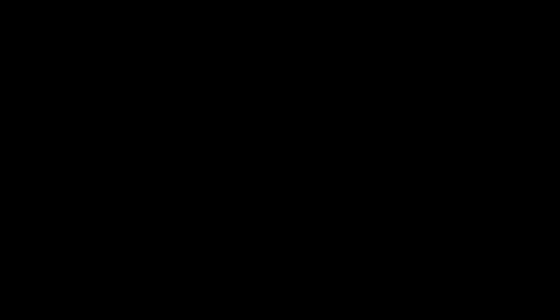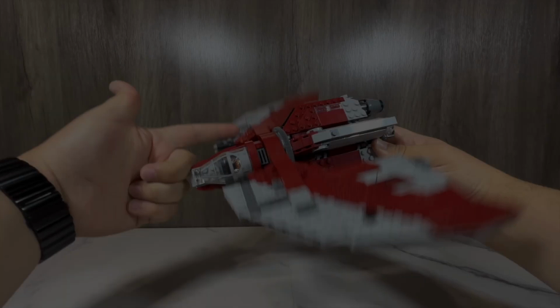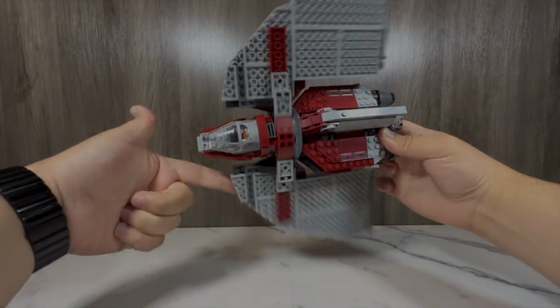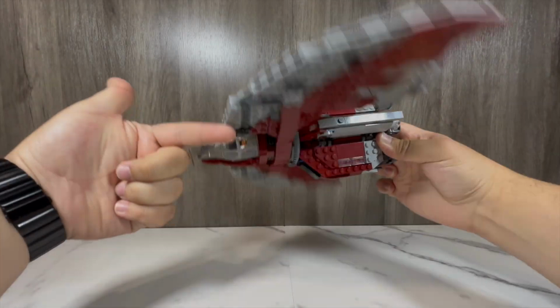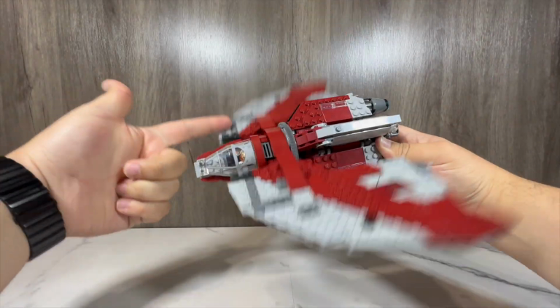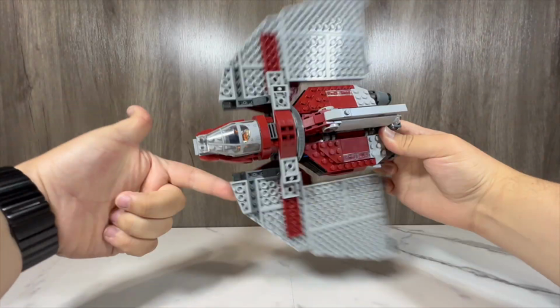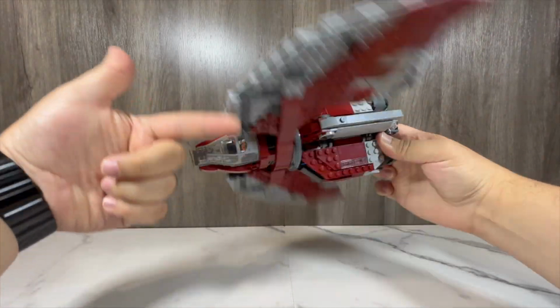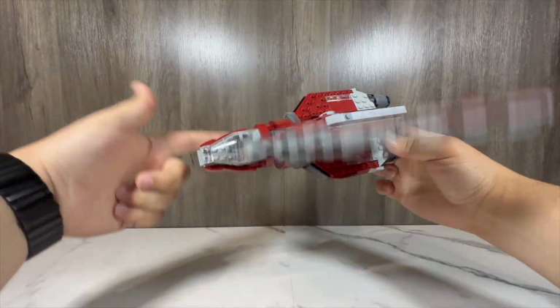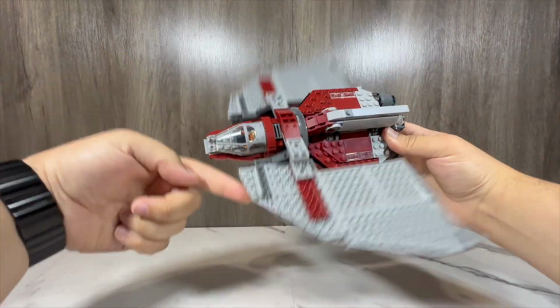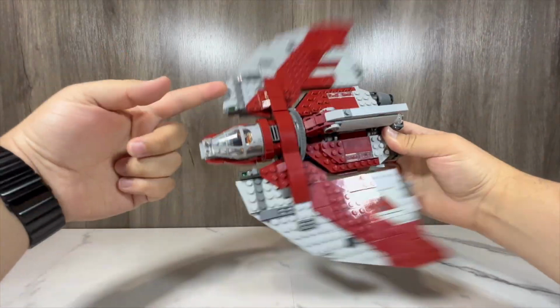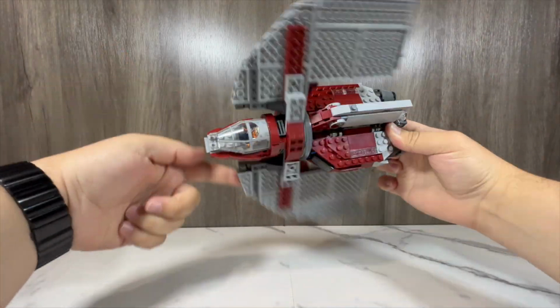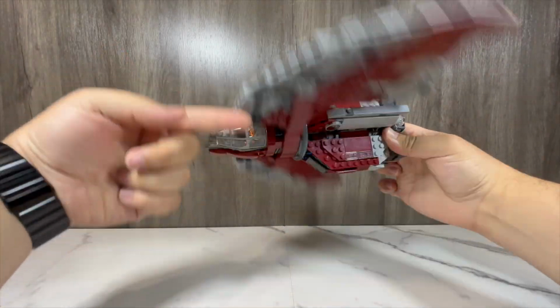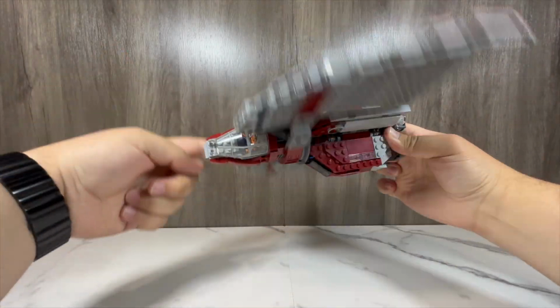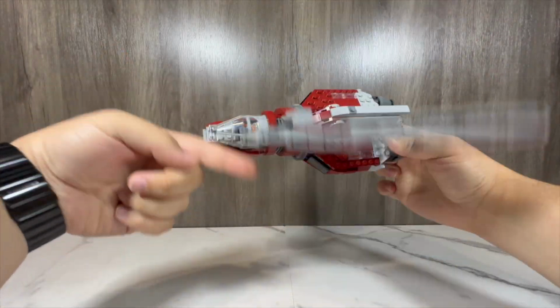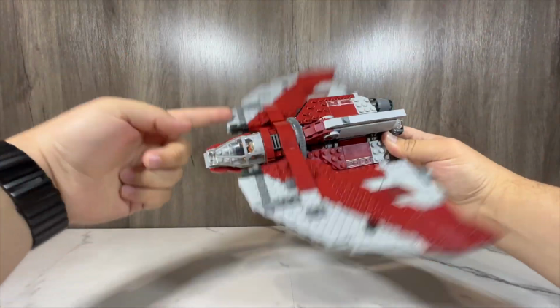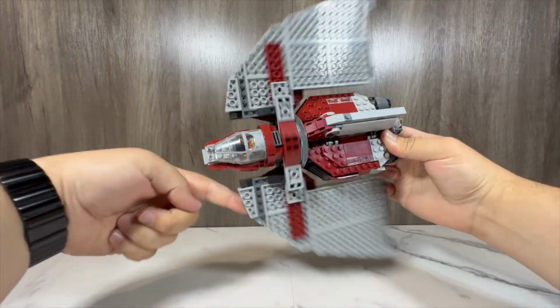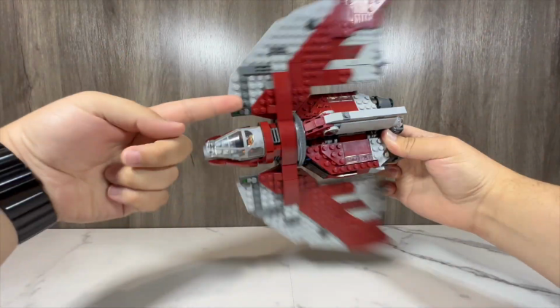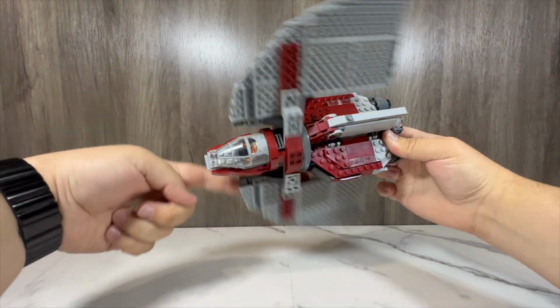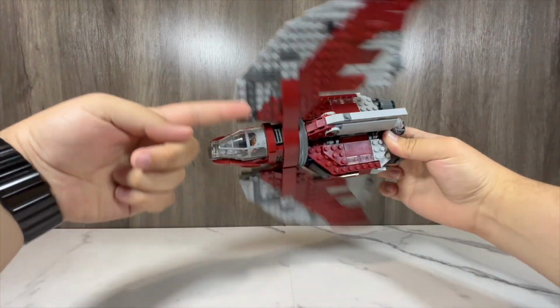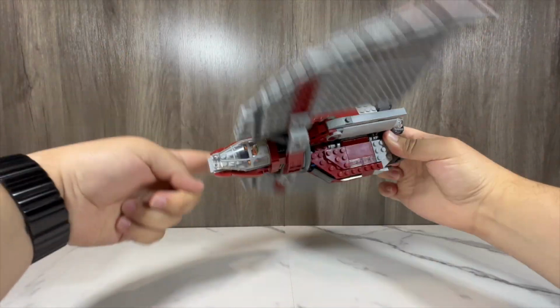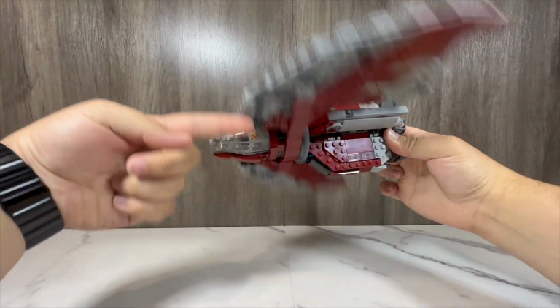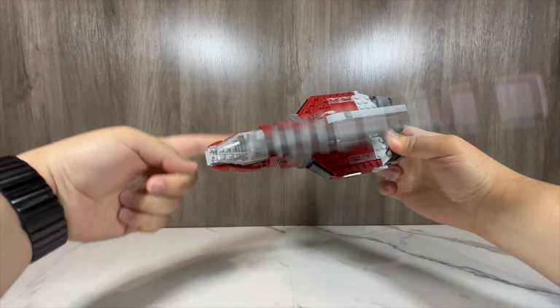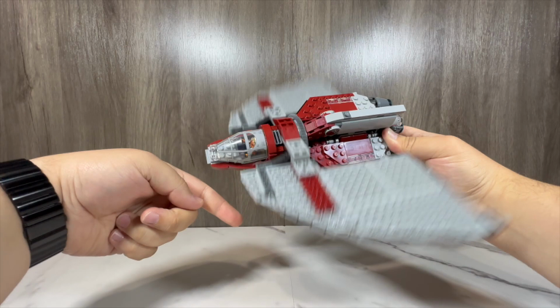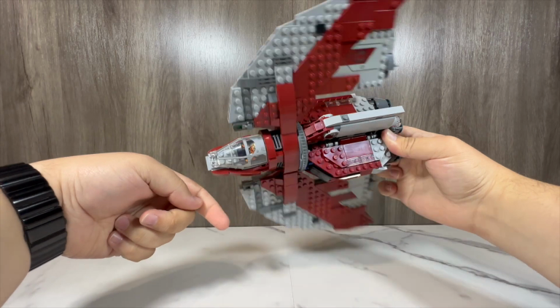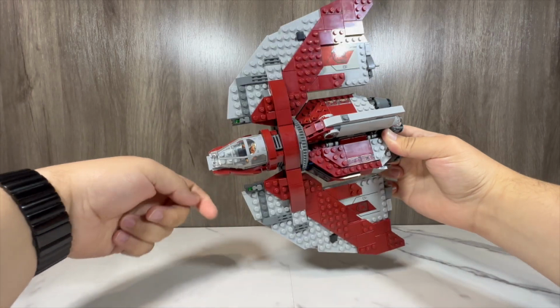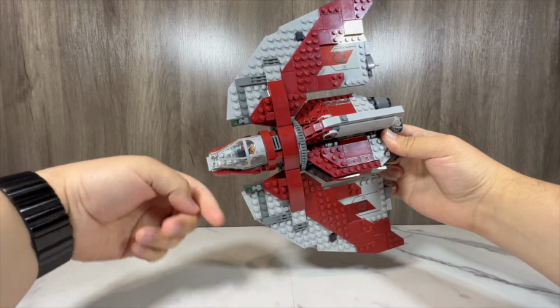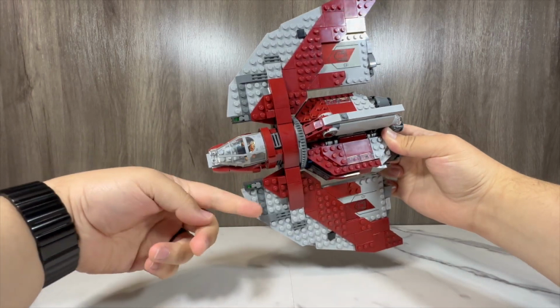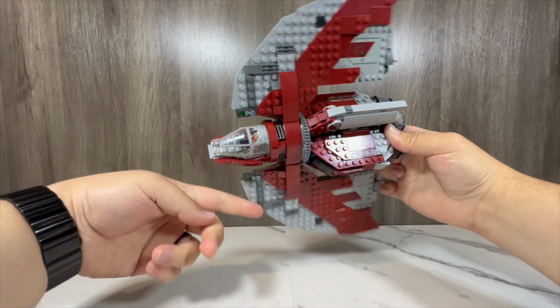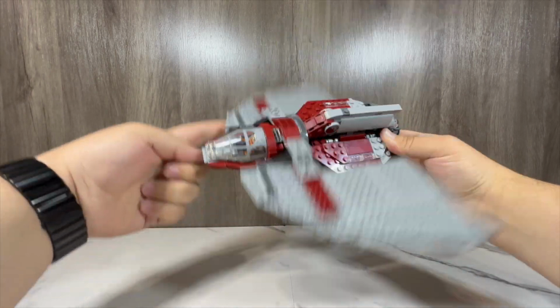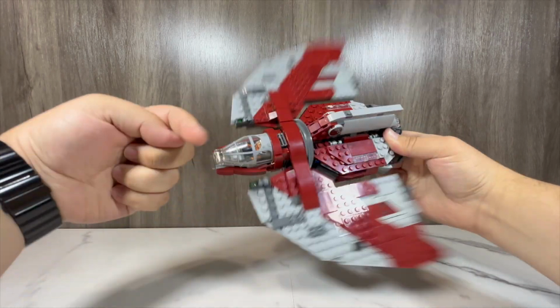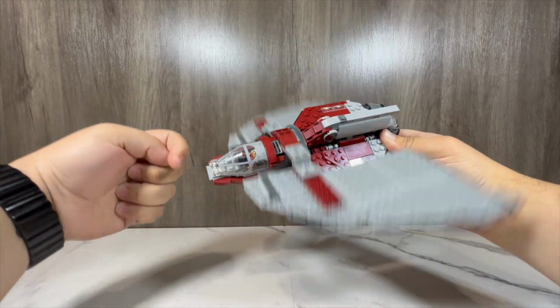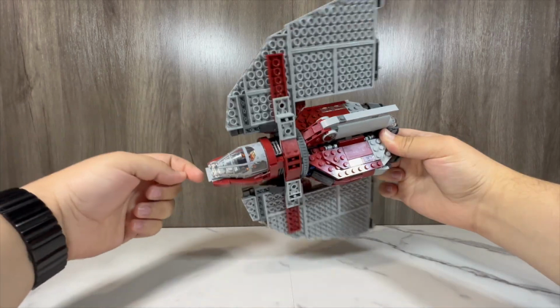Thank you for stopping by today. I hope you enjoyed the review. If you did, please check out my other LEGO Star Wars and LEGO product reviews on the end screen now.